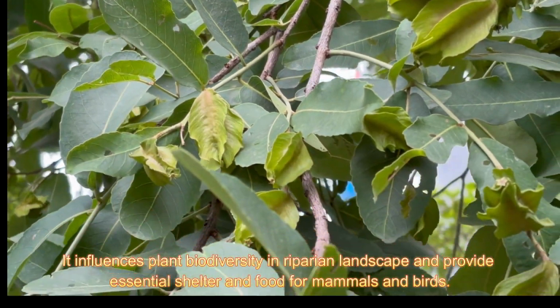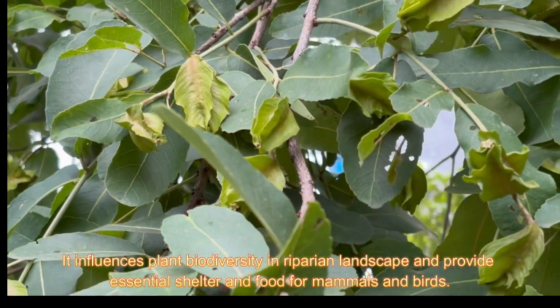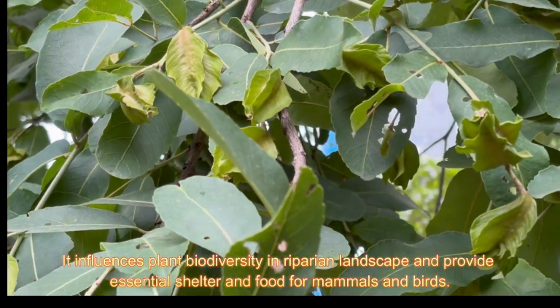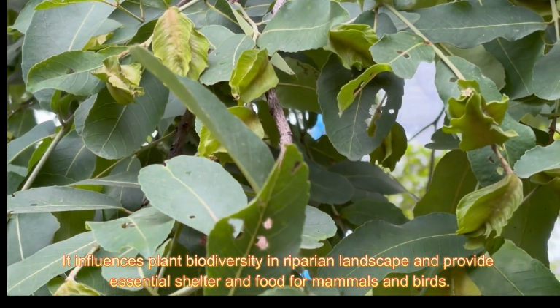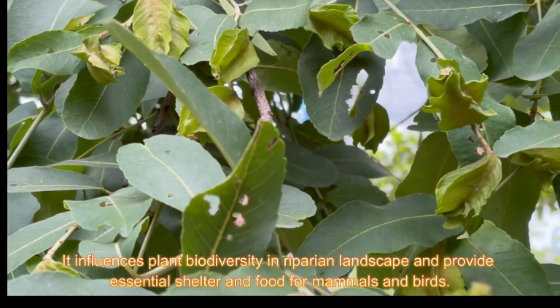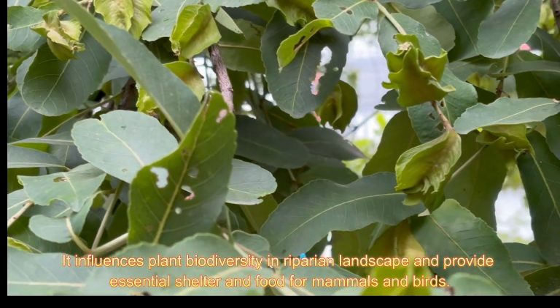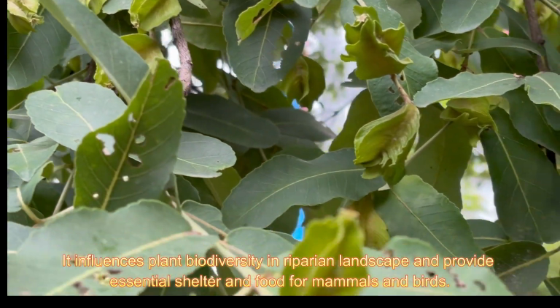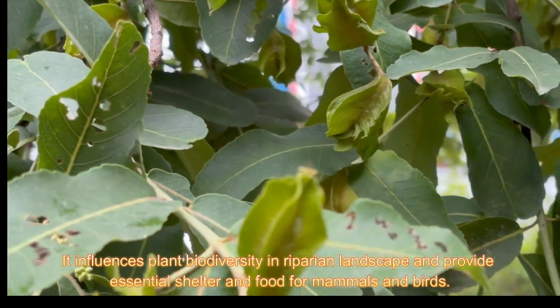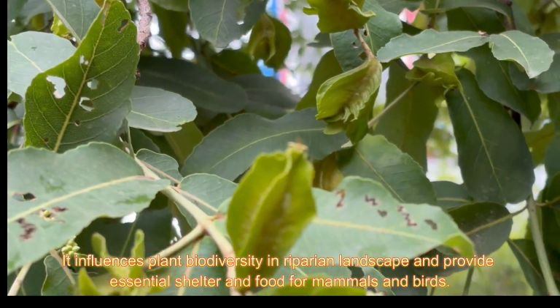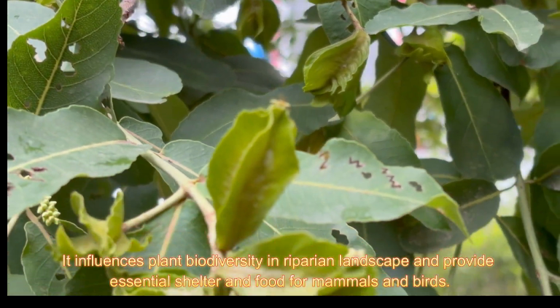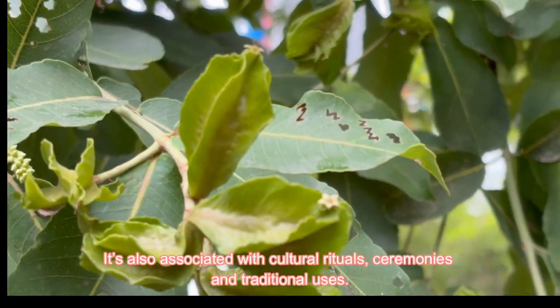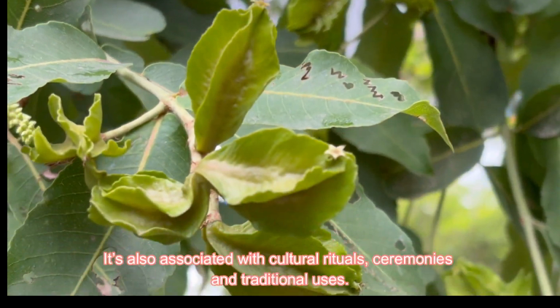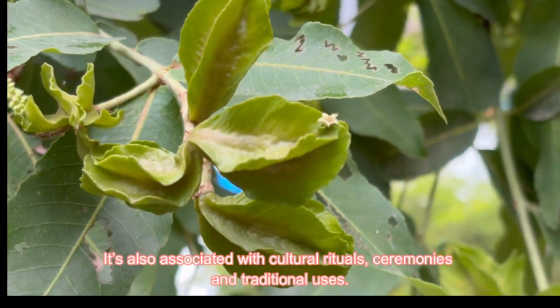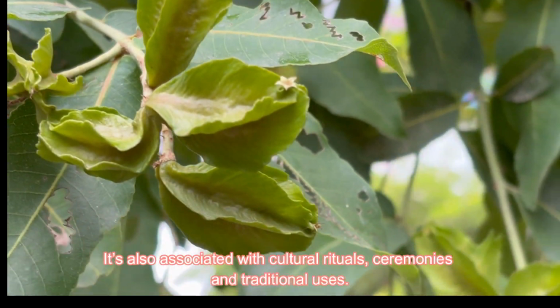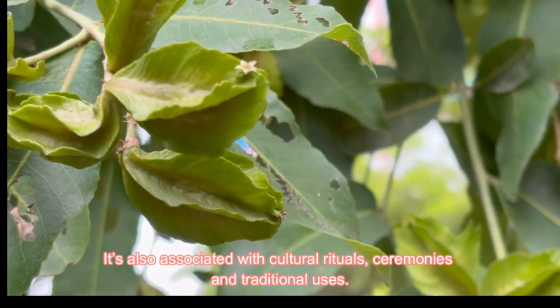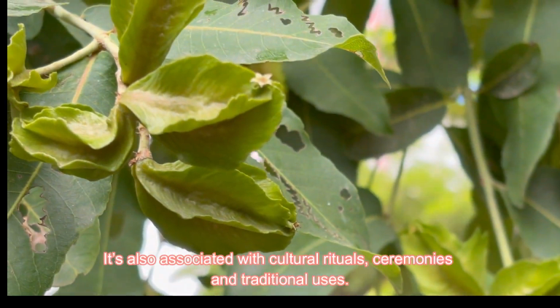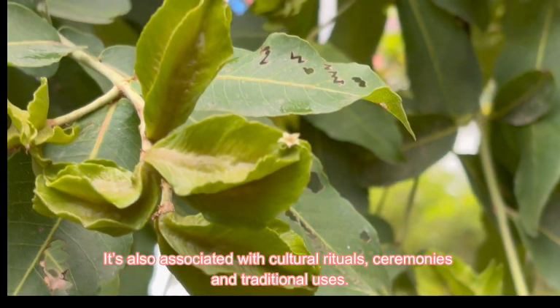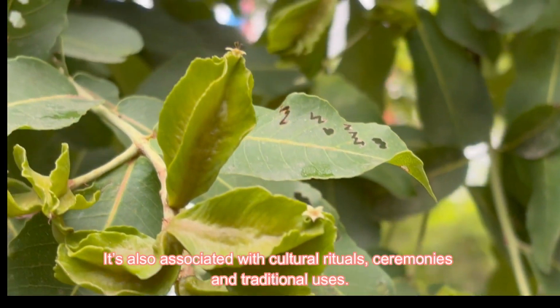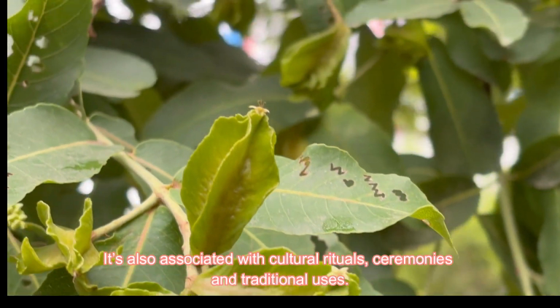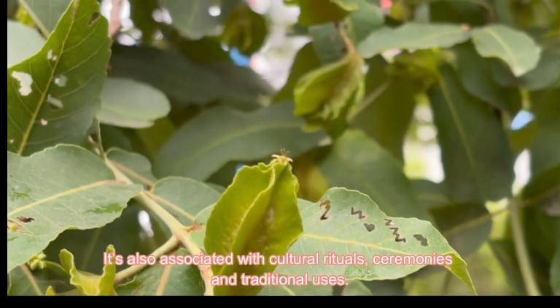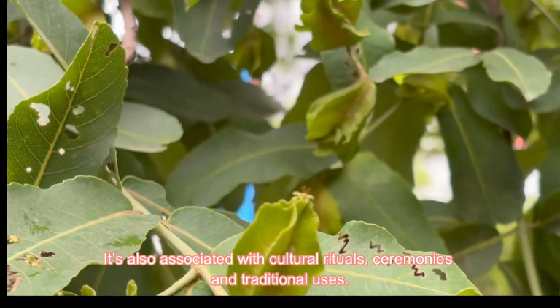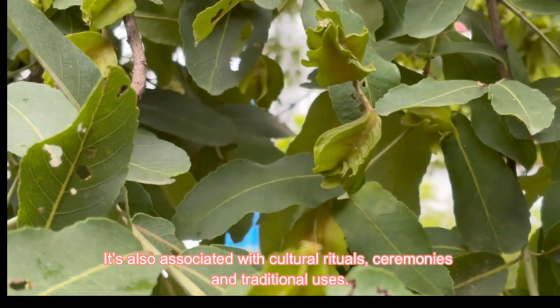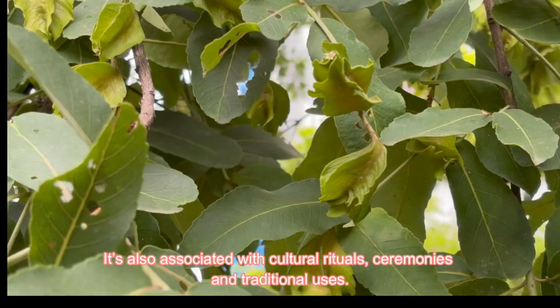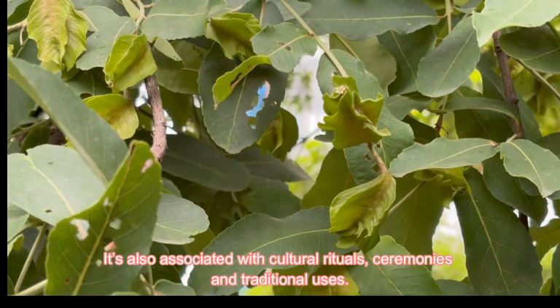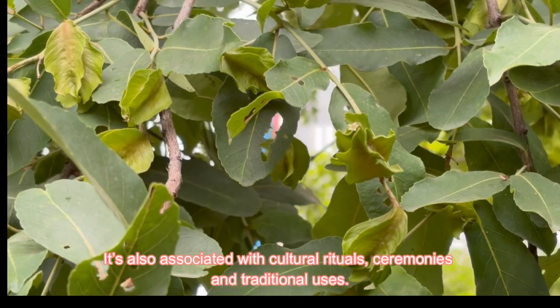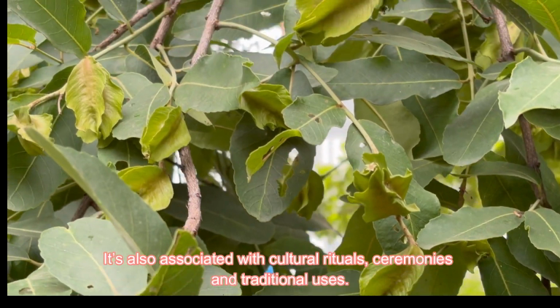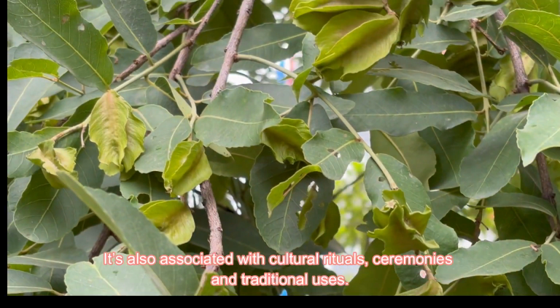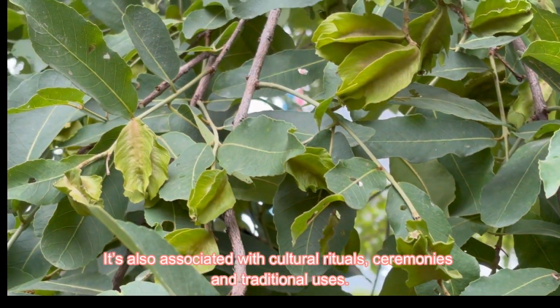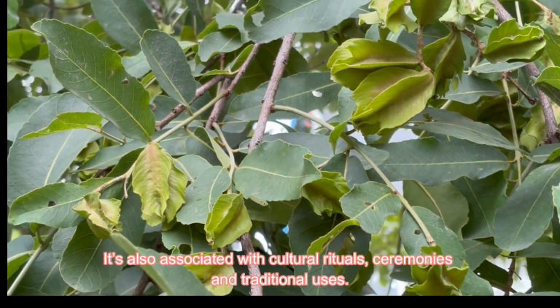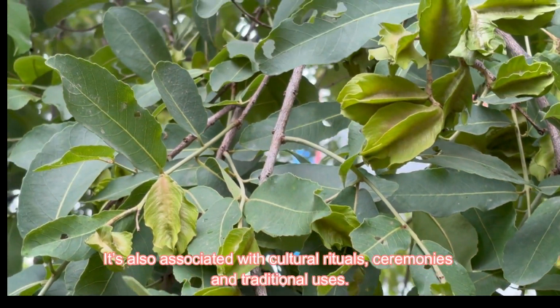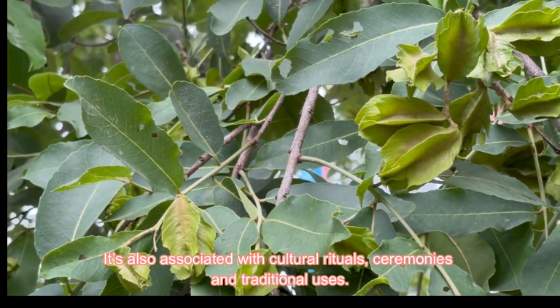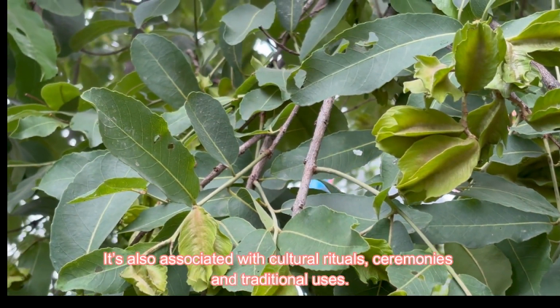It influences plant biodiversity in riparian landscapes and provides essential shelter and food for mammals and birds. It is also associated with cultural rituals, ceremonies, and traditional uses.